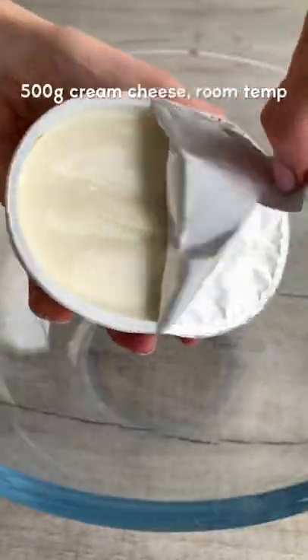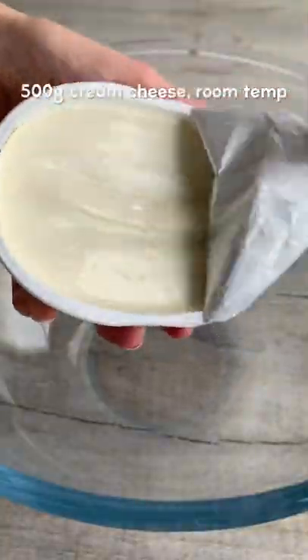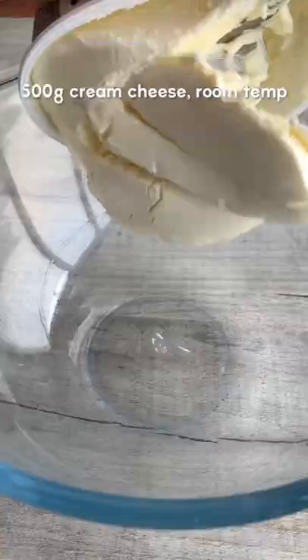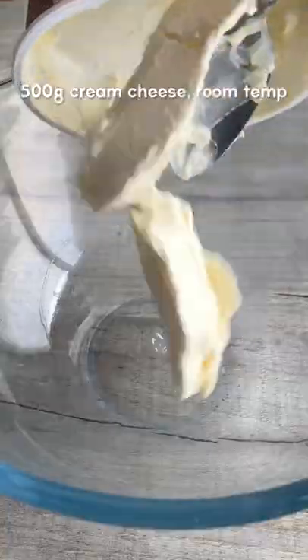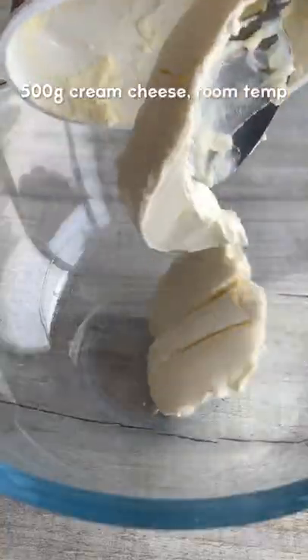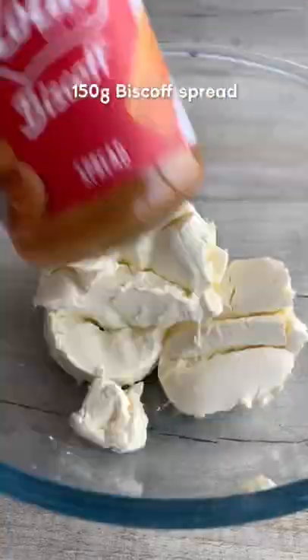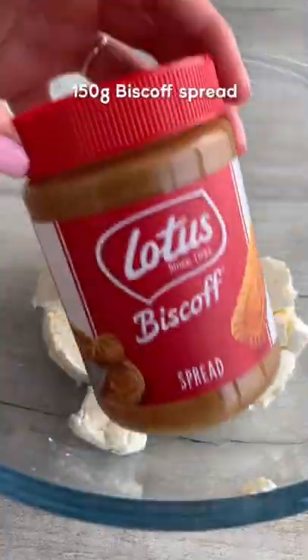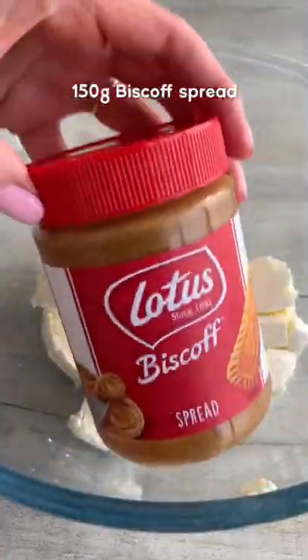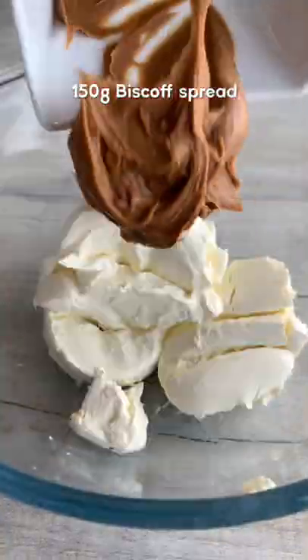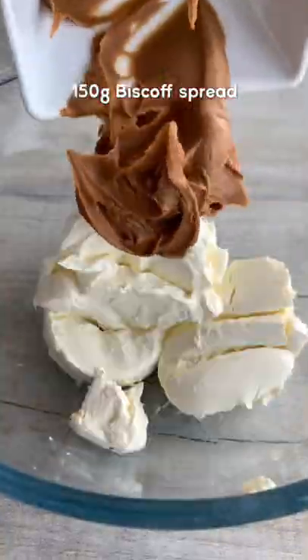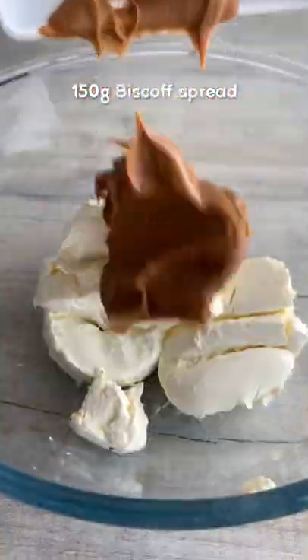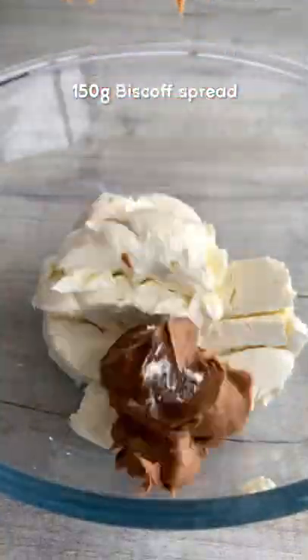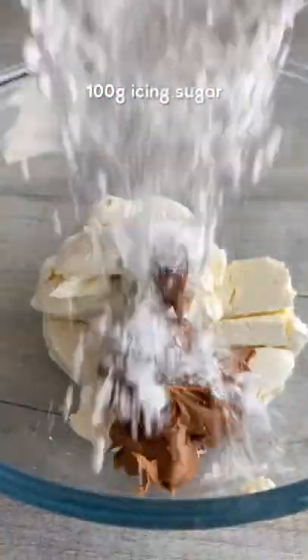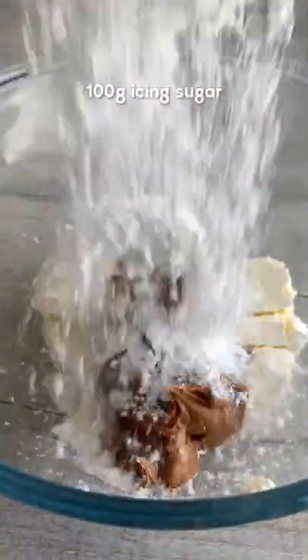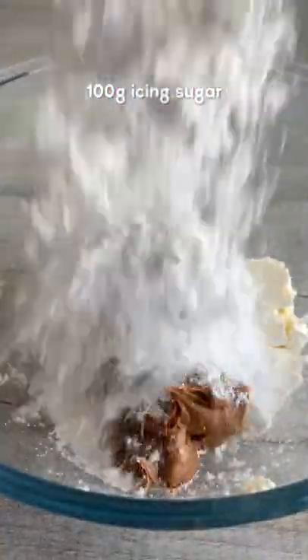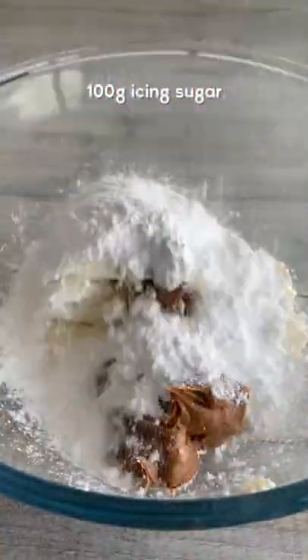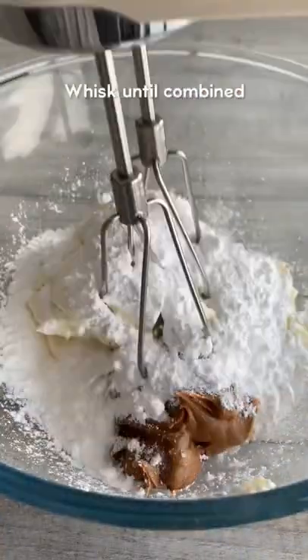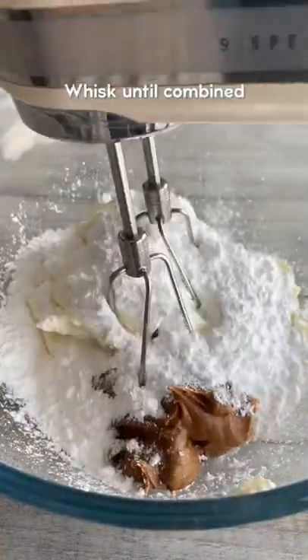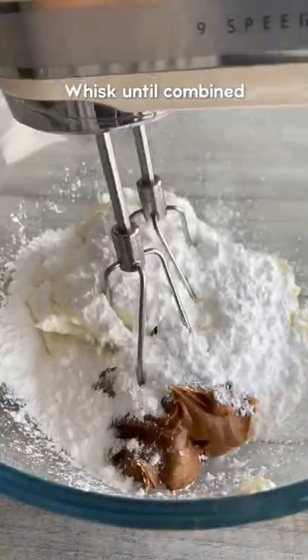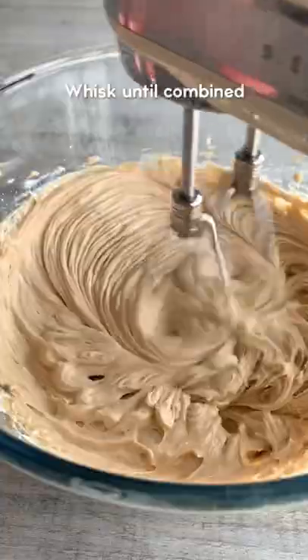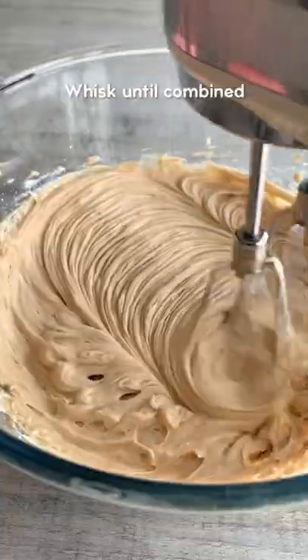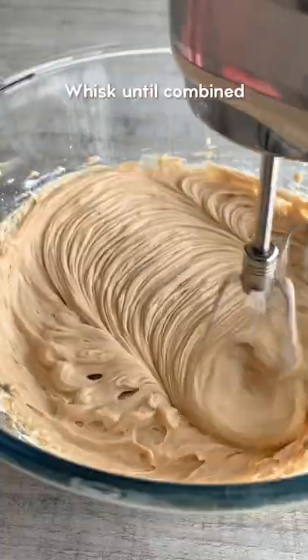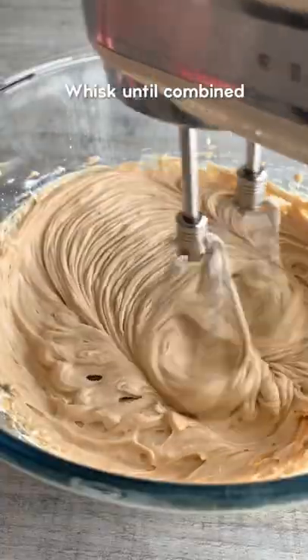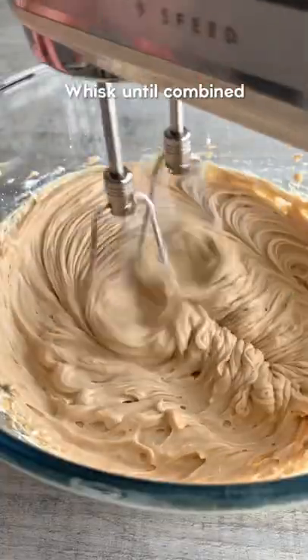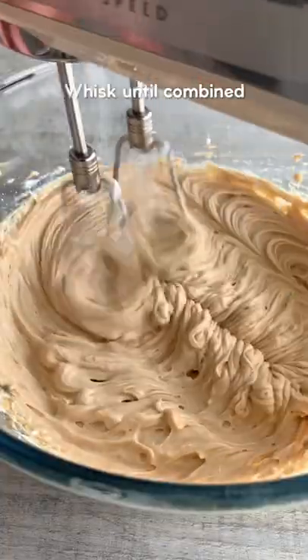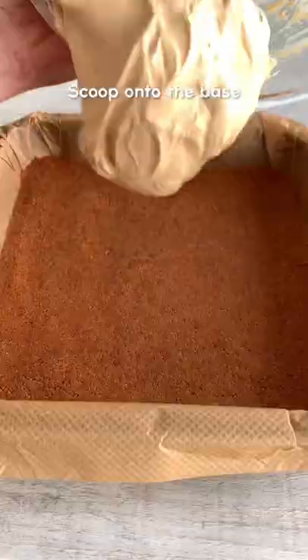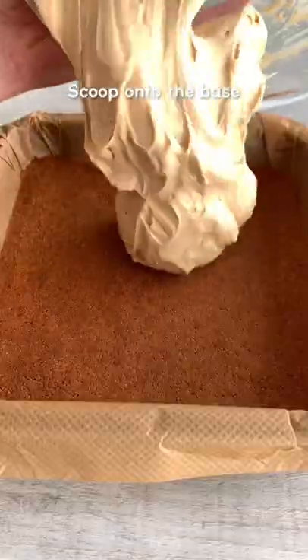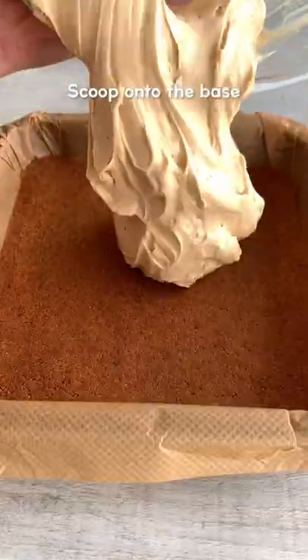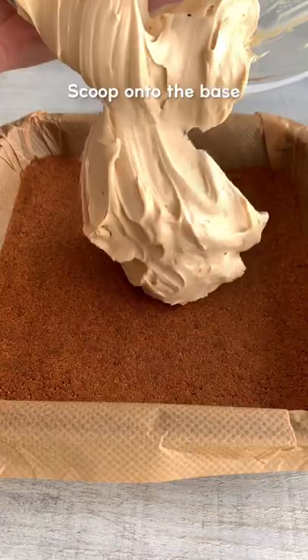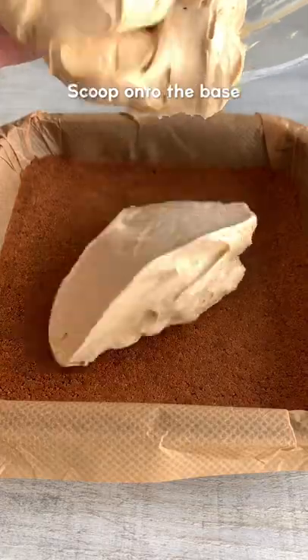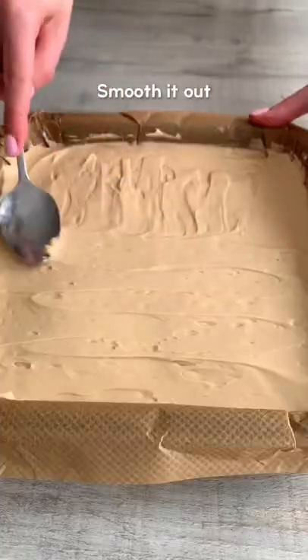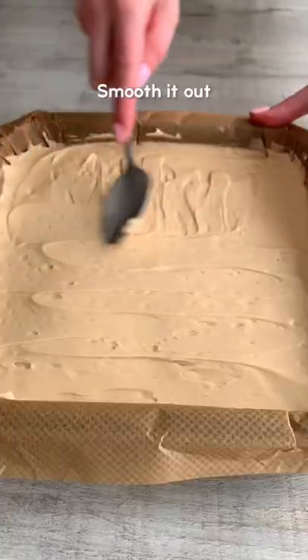Whisk together cream cheese, Biscoff spread and icing sugar until combined. Then scoop it onto the base and smooth it out.